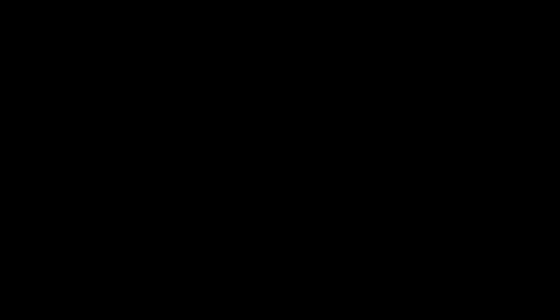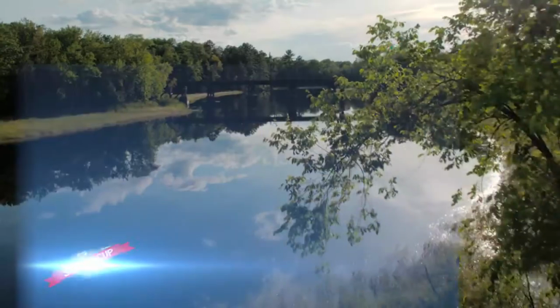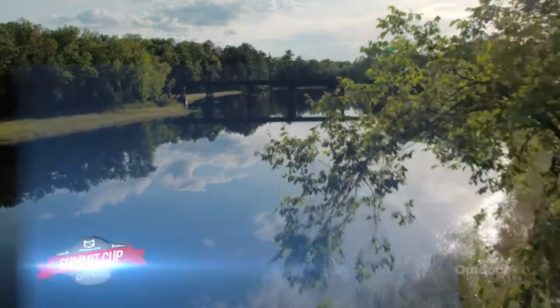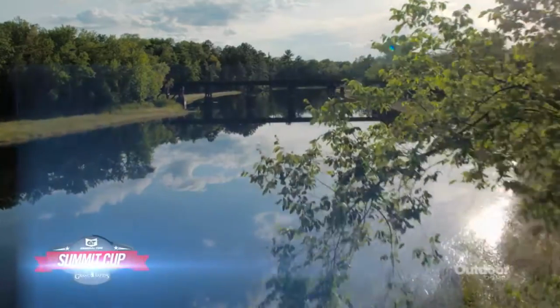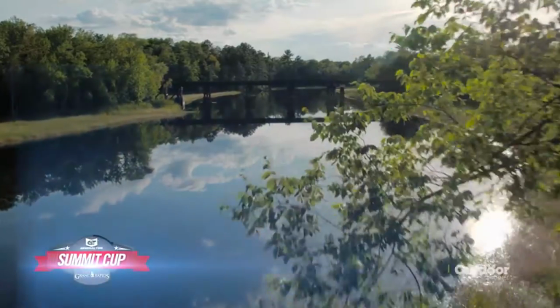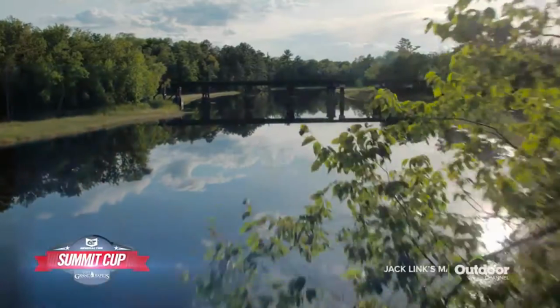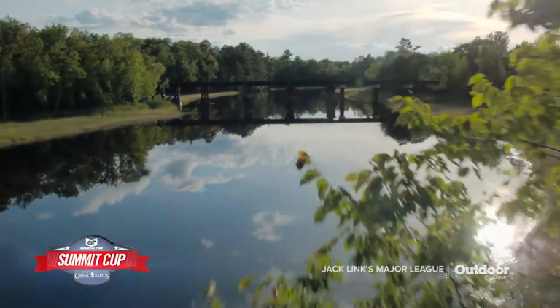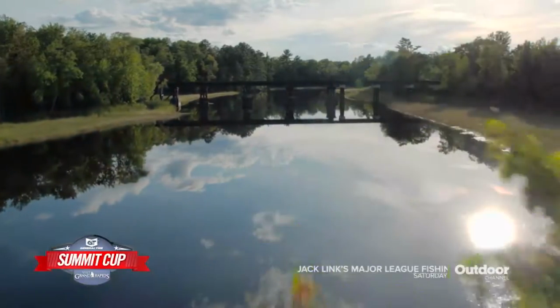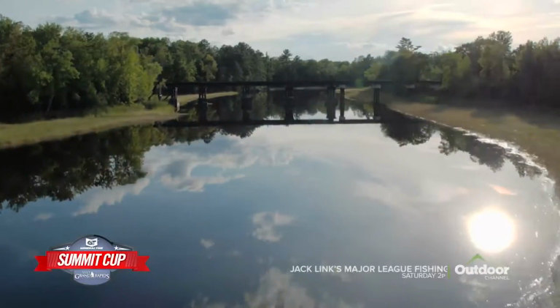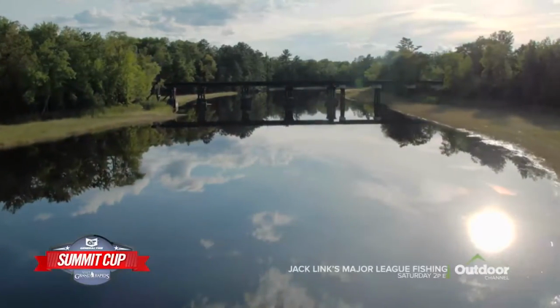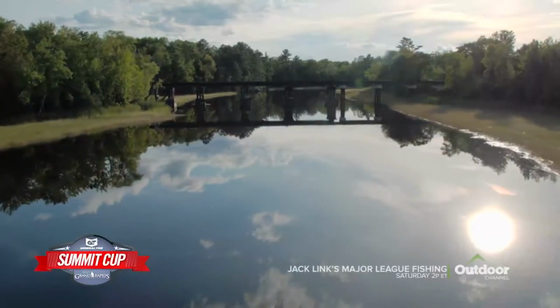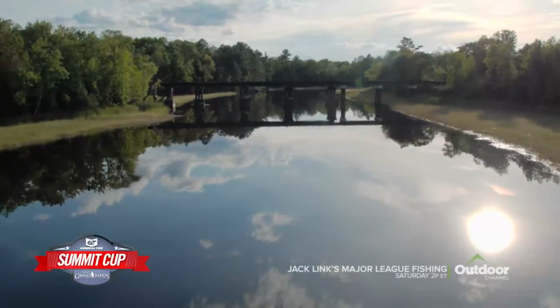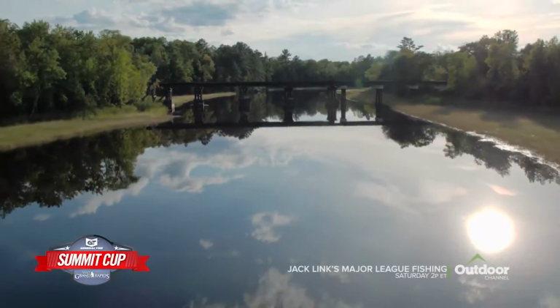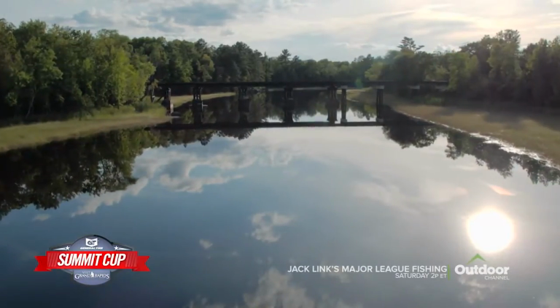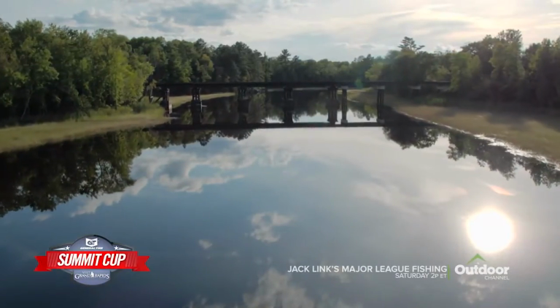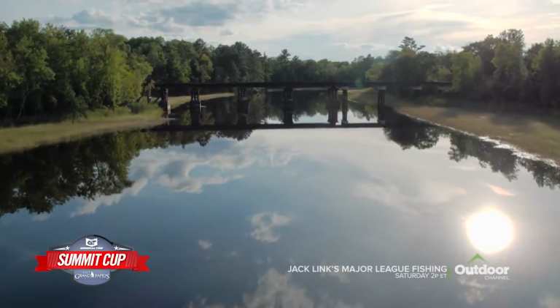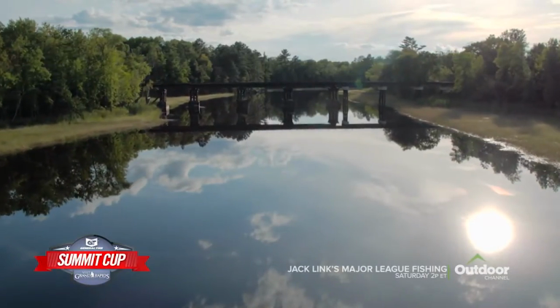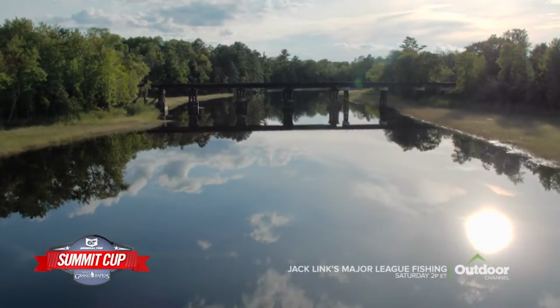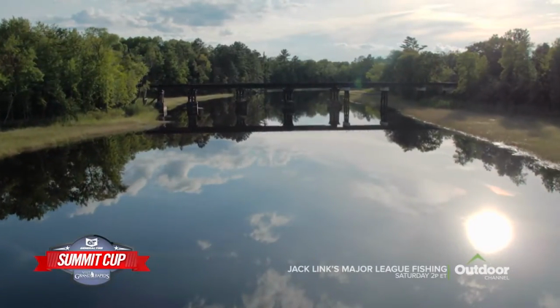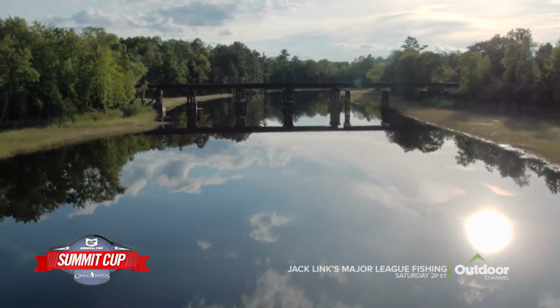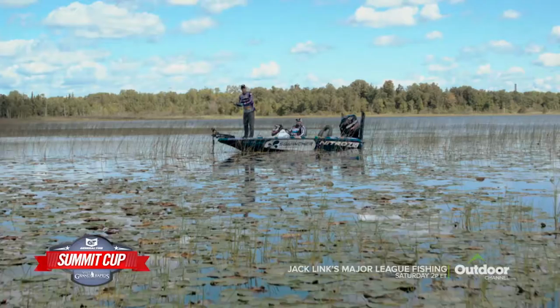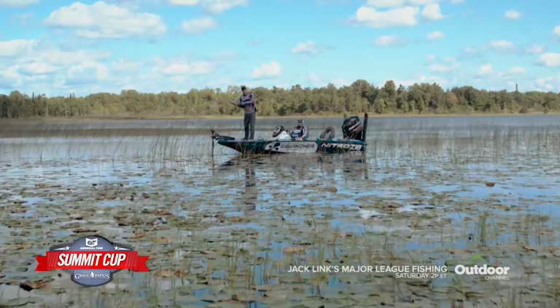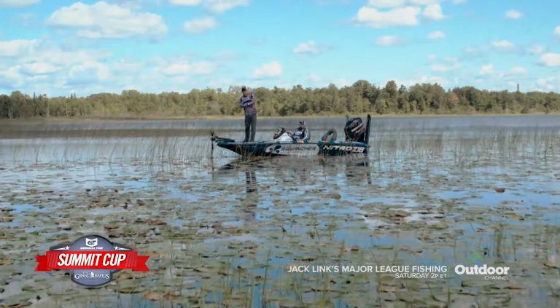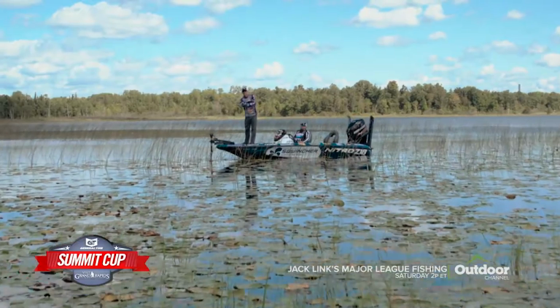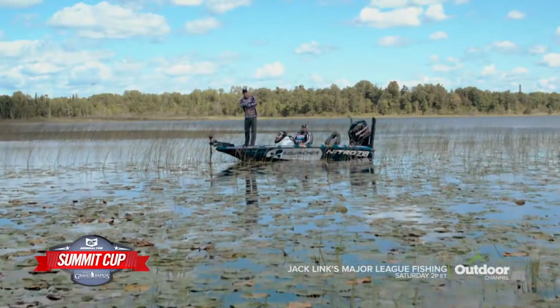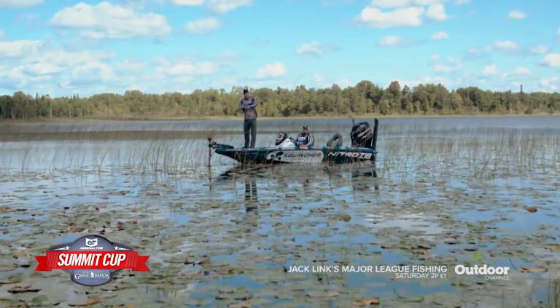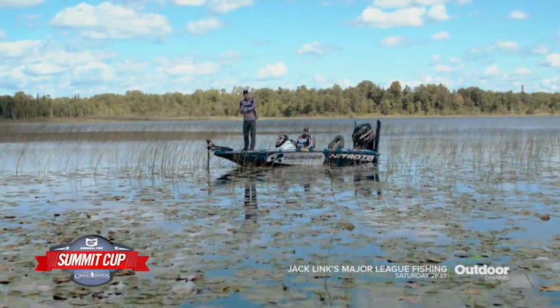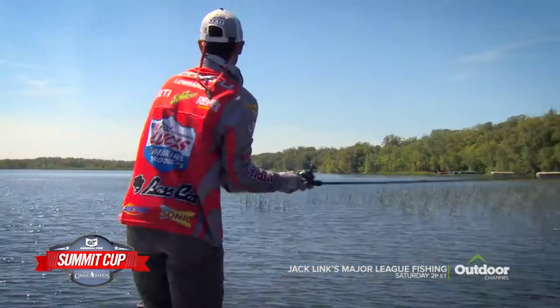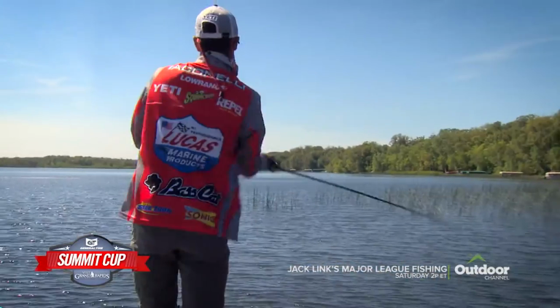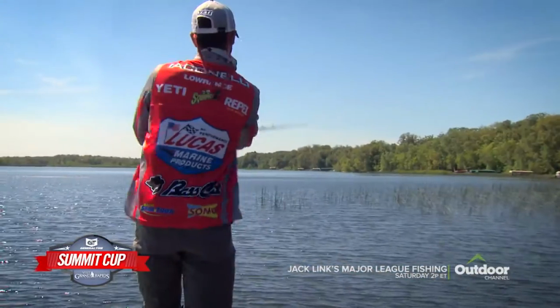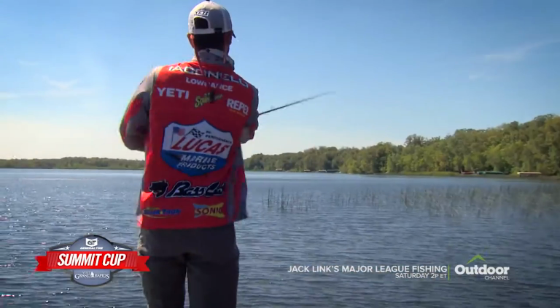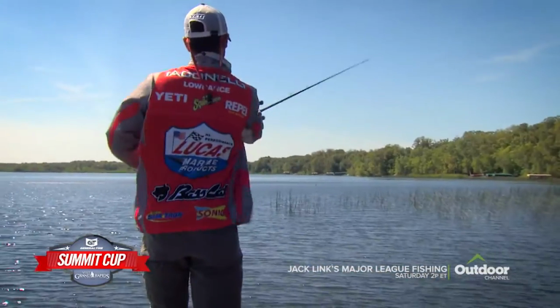You watch the events — now learn how the pros of the General Tire Summit Cup made it happen.